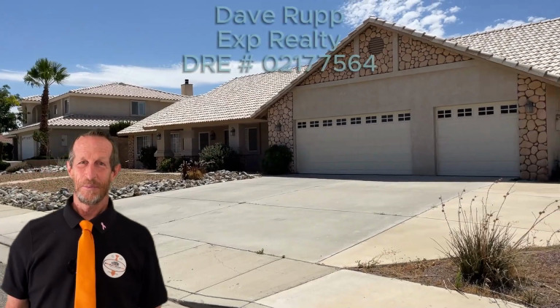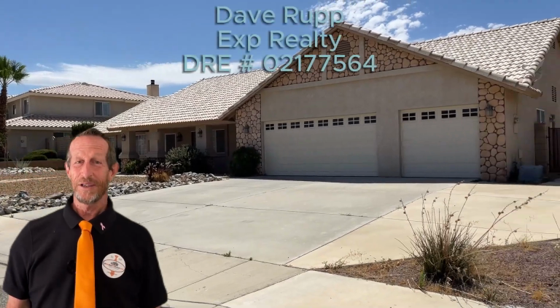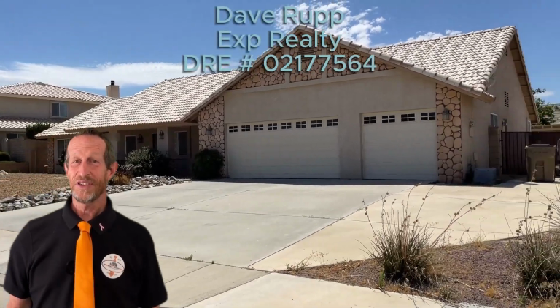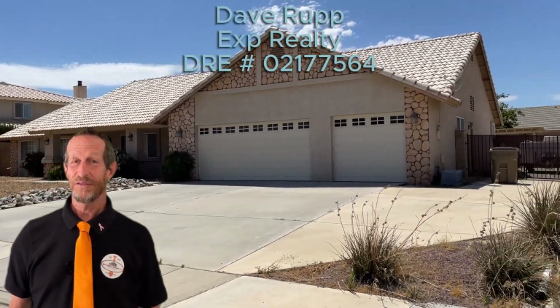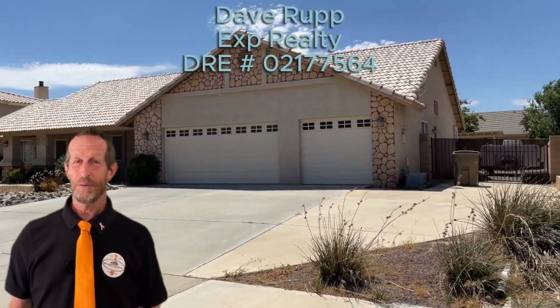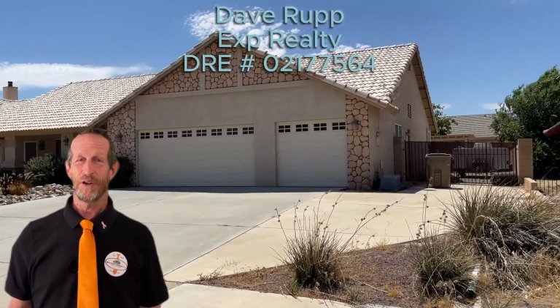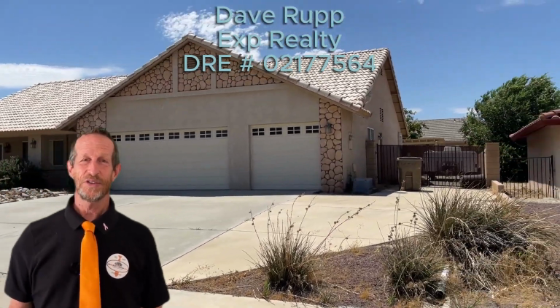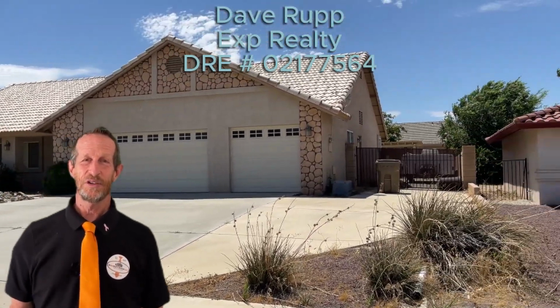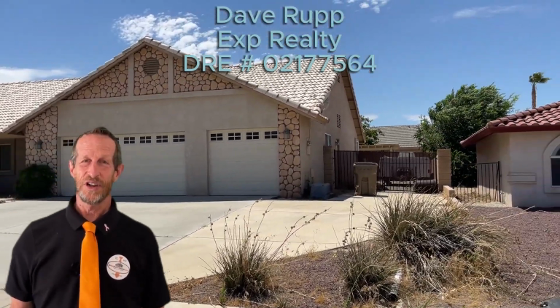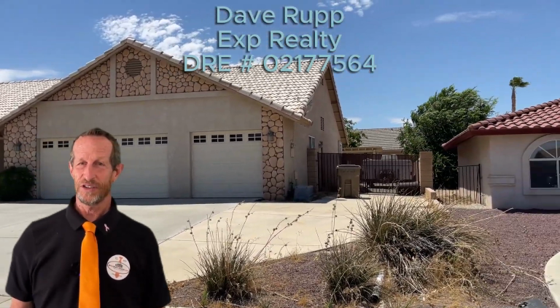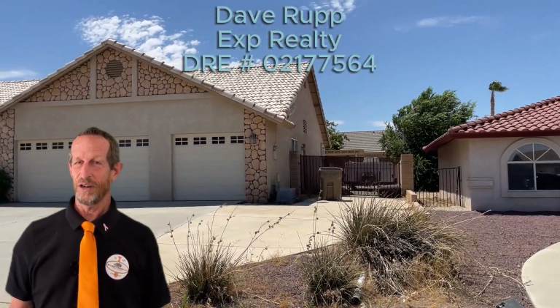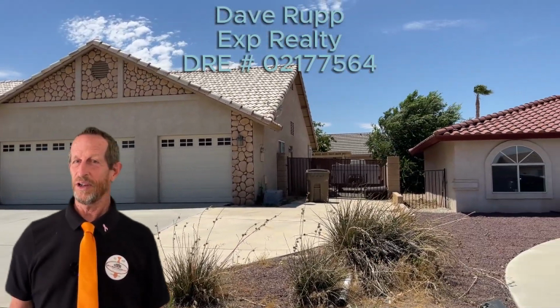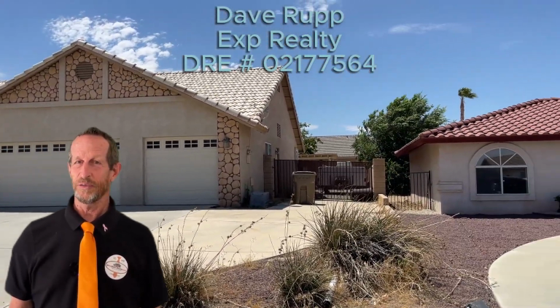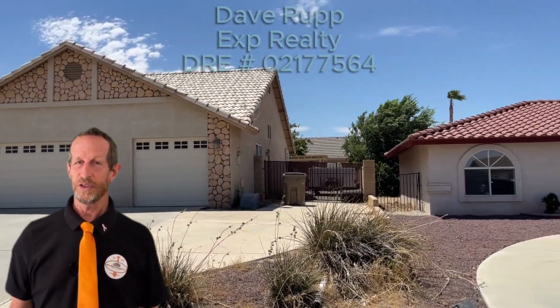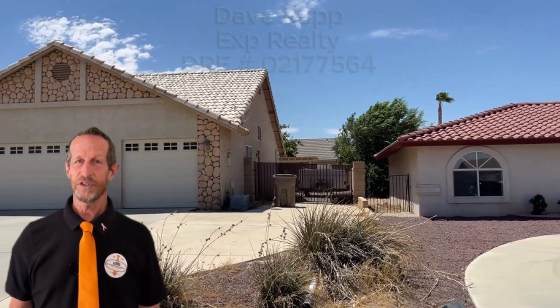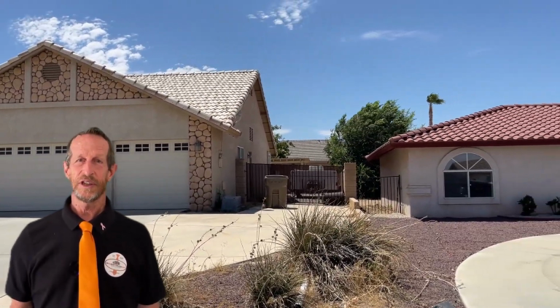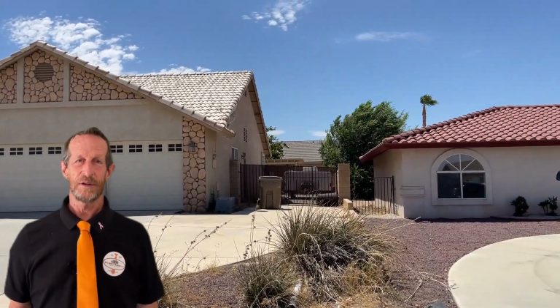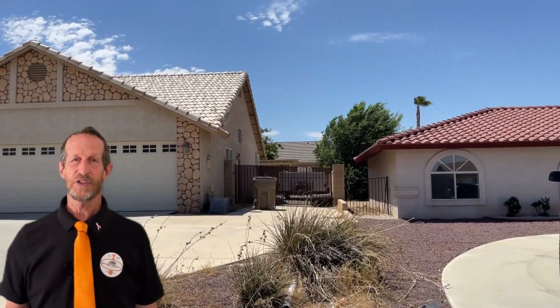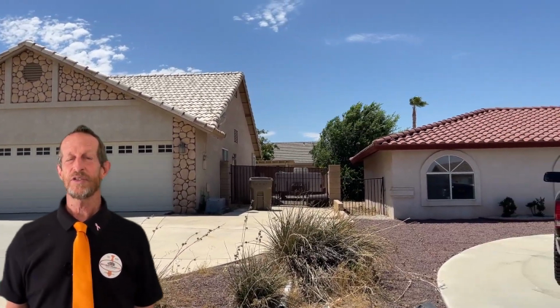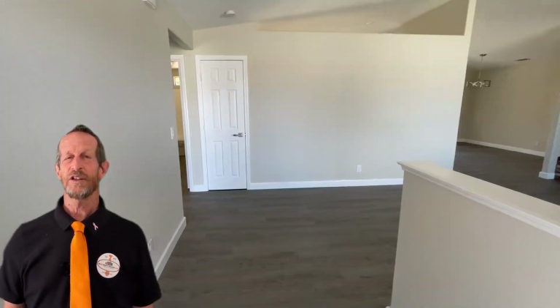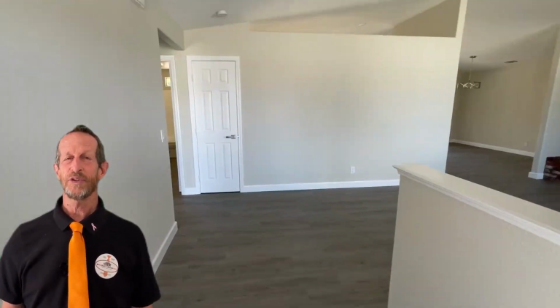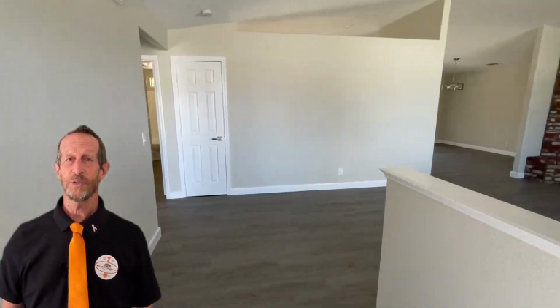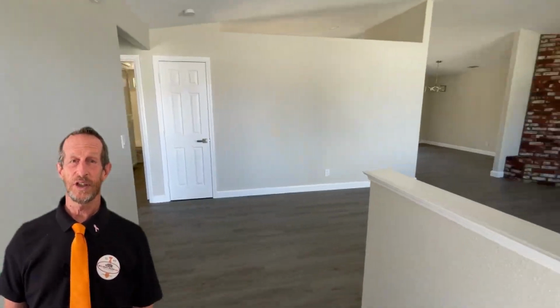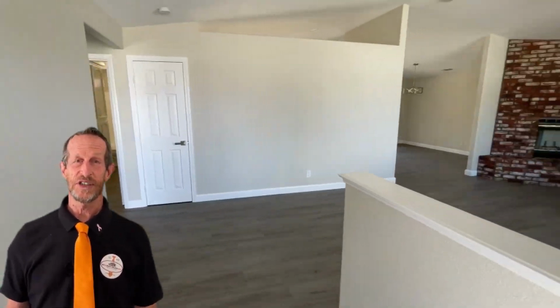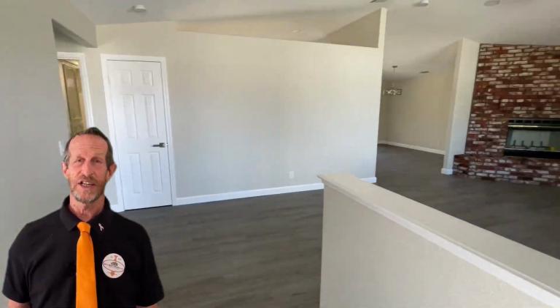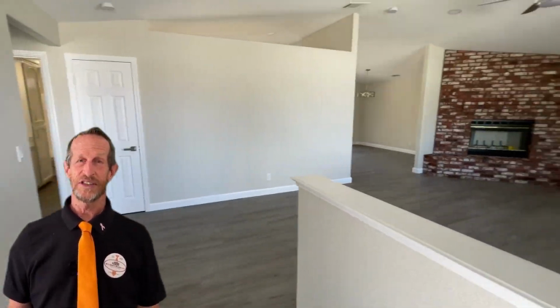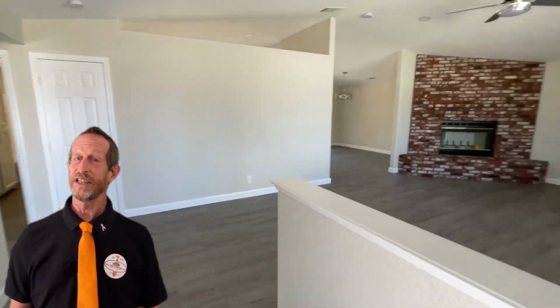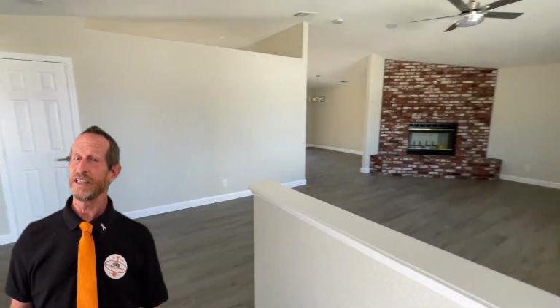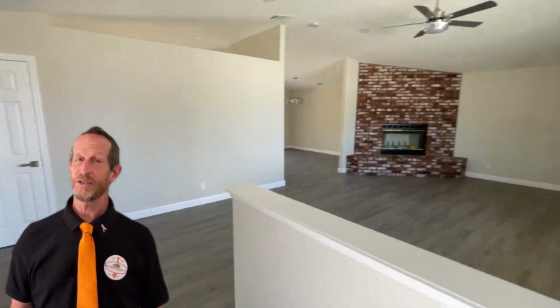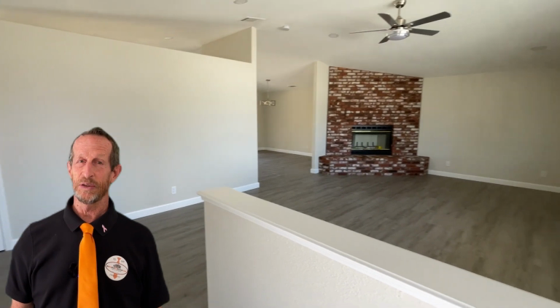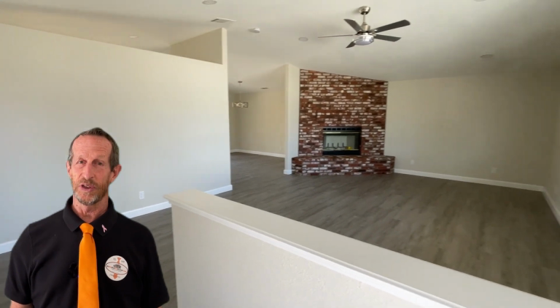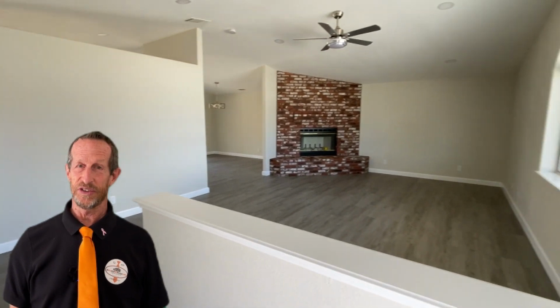My name is Dave Rupp, also known as Dr. Hot Rod, the realtor. I'm a Southern California real estate agent at eXp Realty.